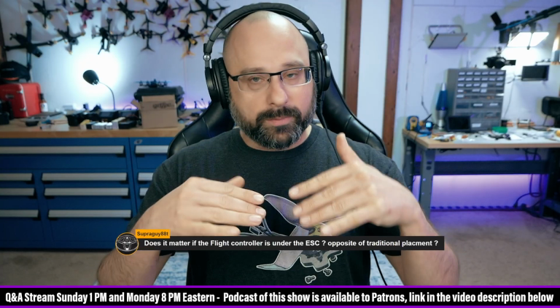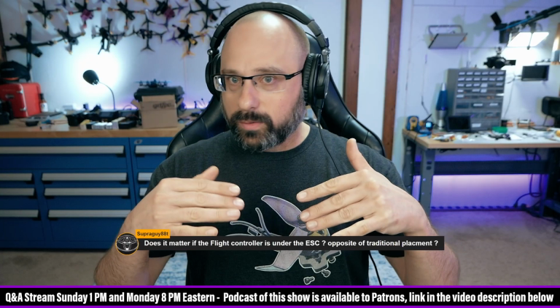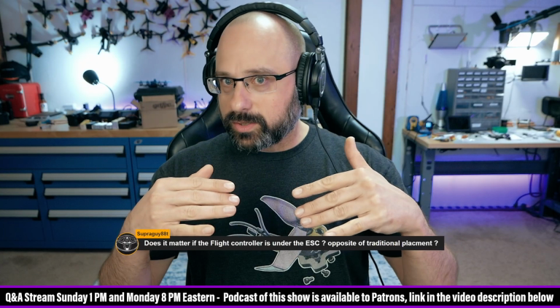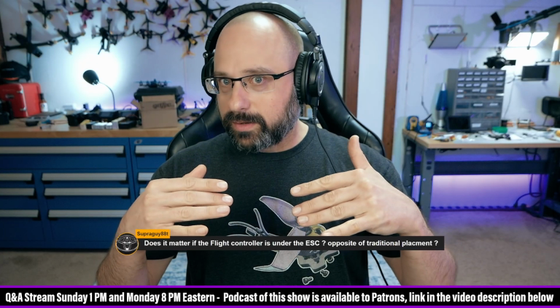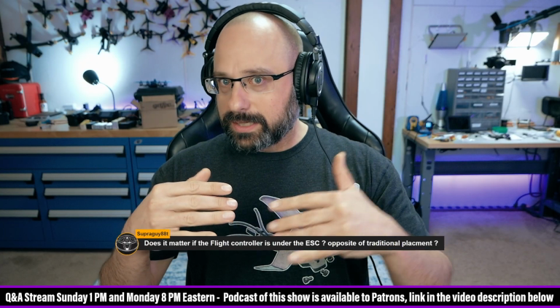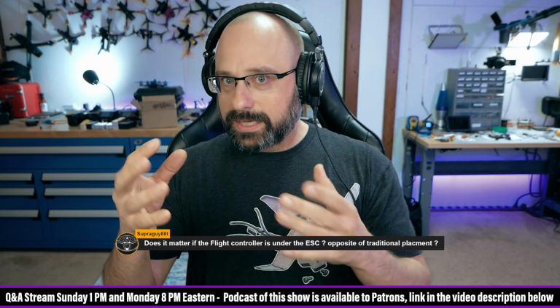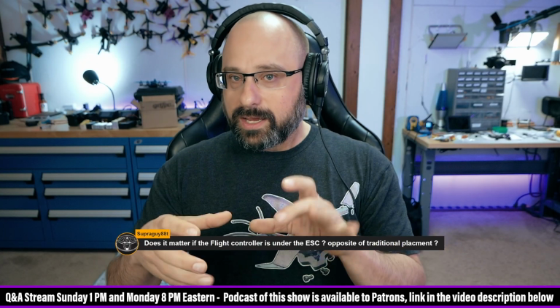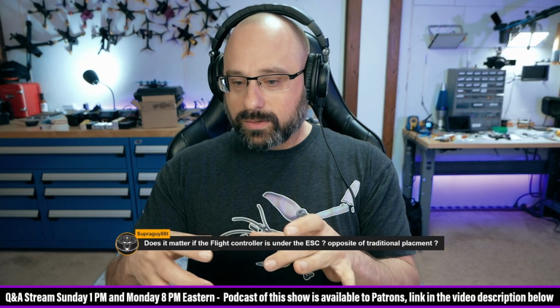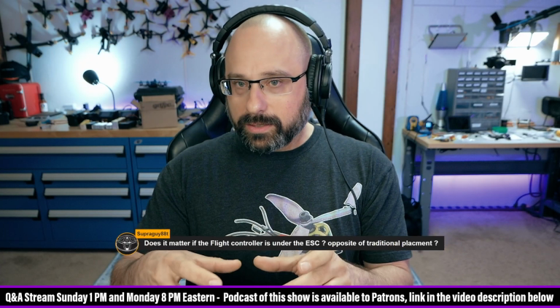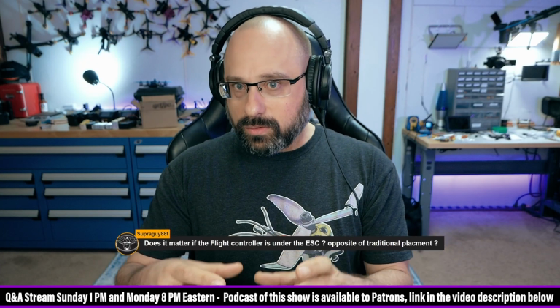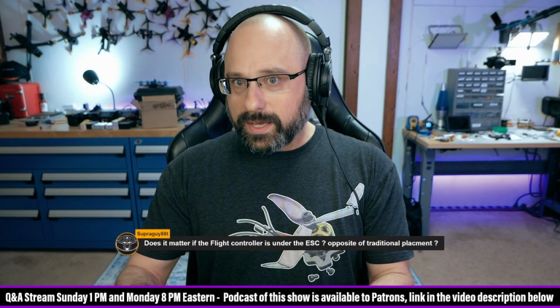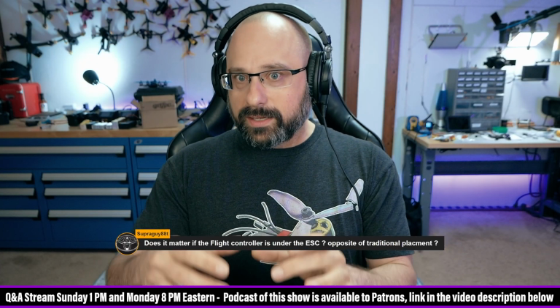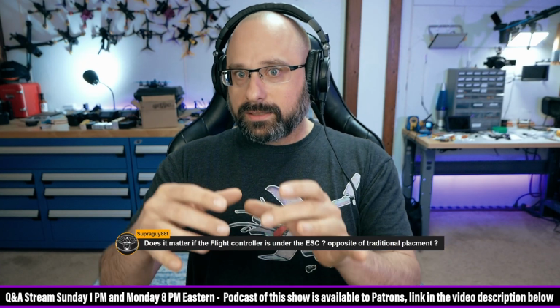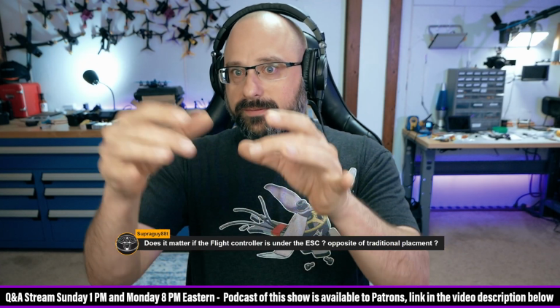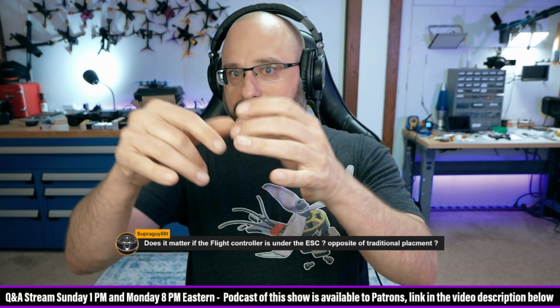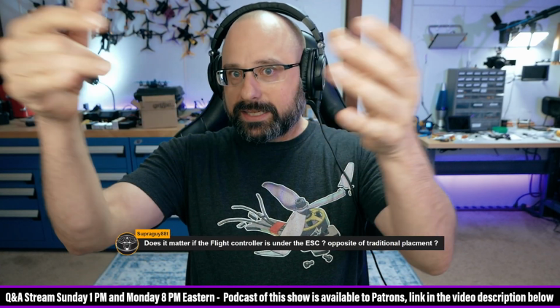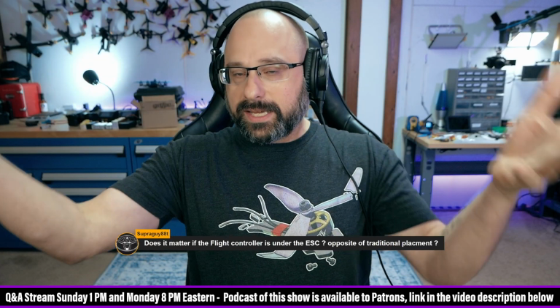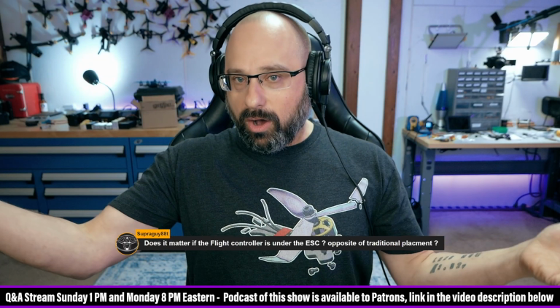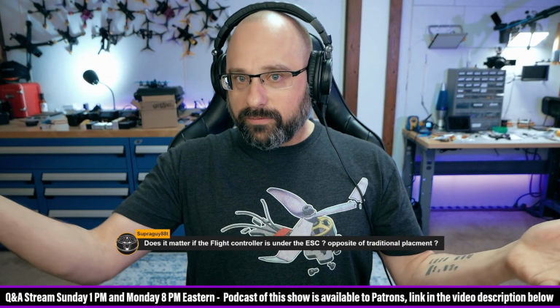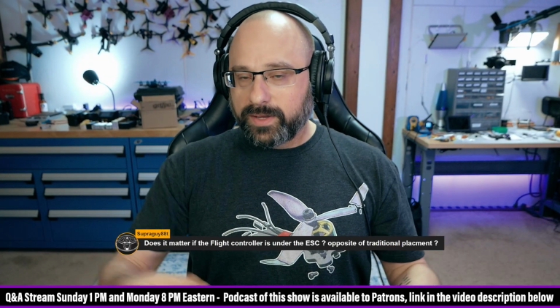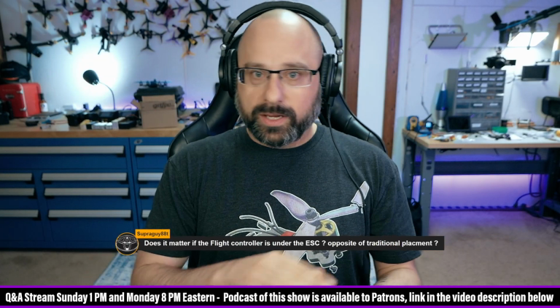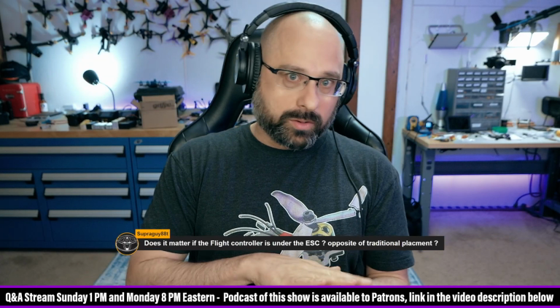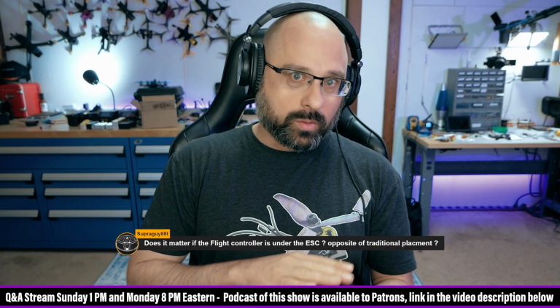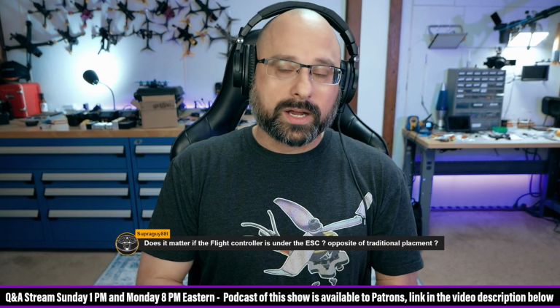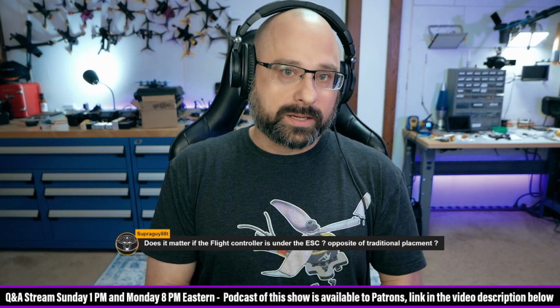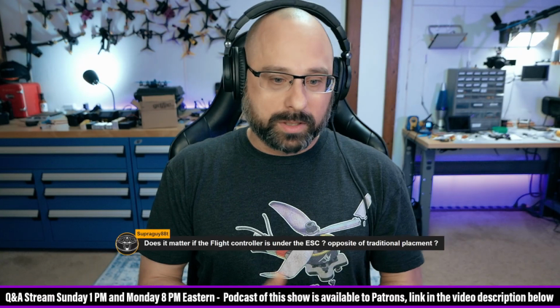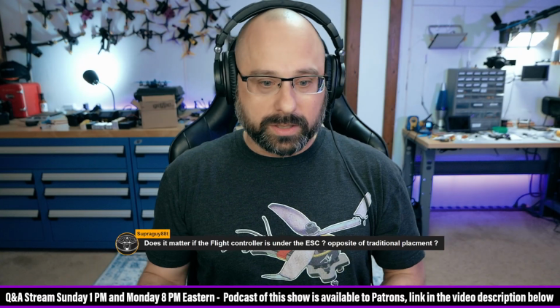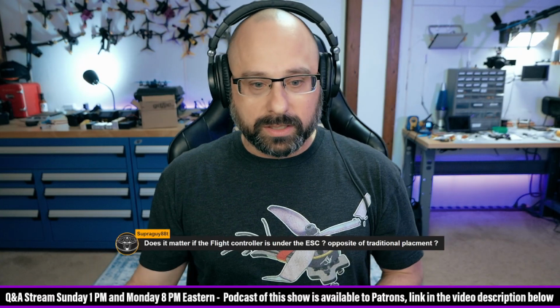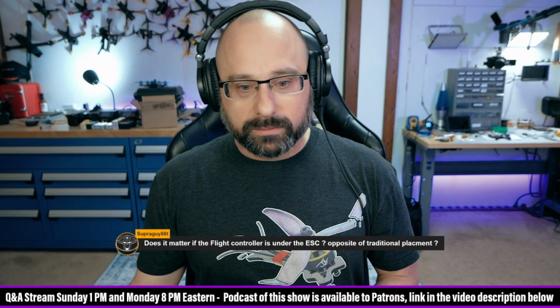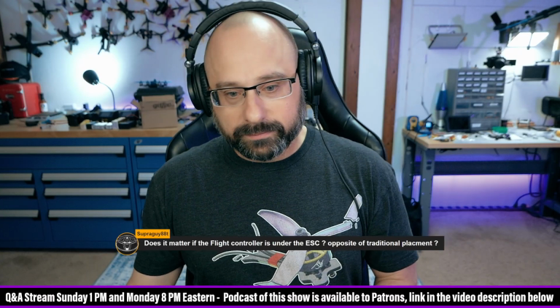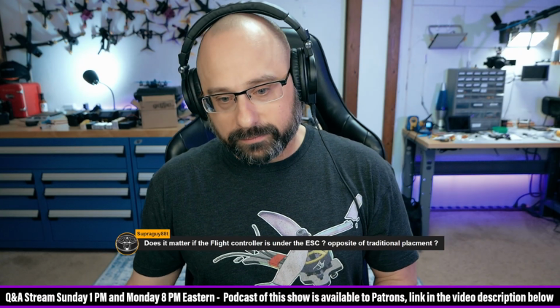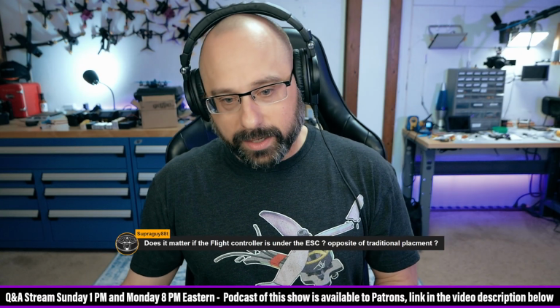All the motor wires go to the ESC, so how do you then lift the ESC off in order to work on the flight controller? What are you going to do?